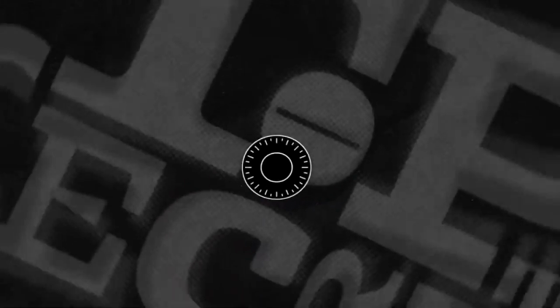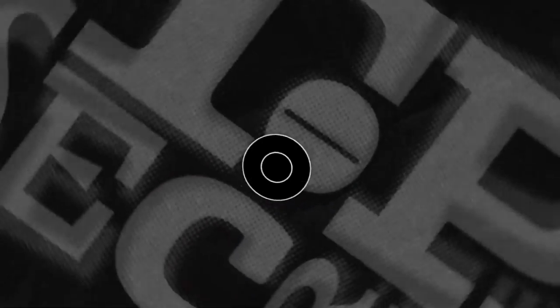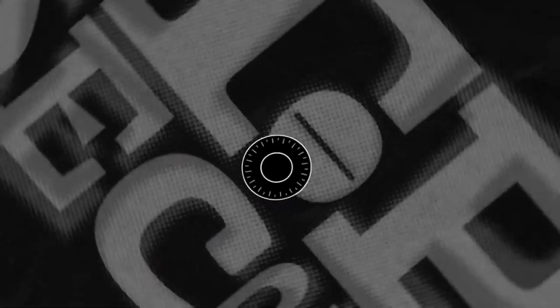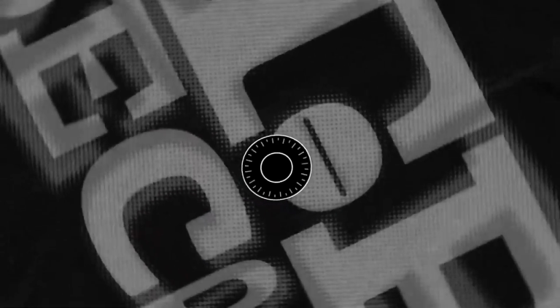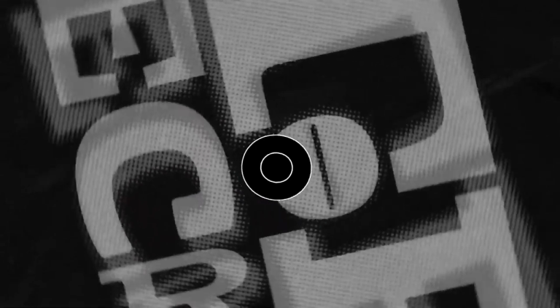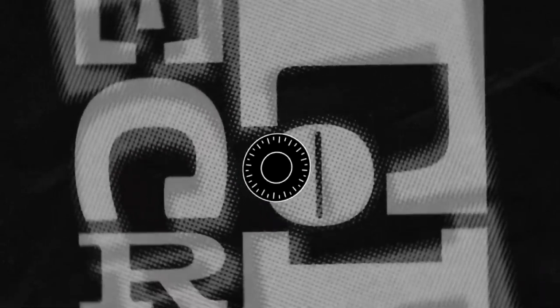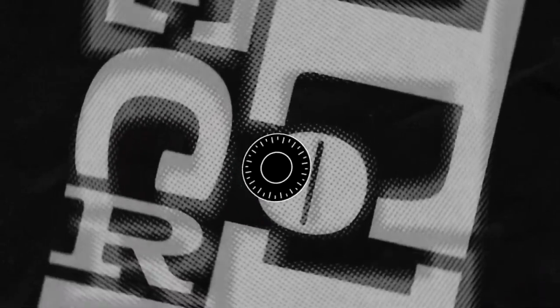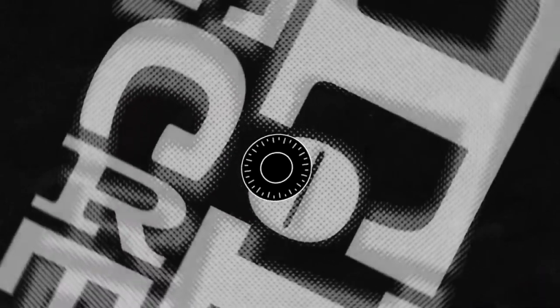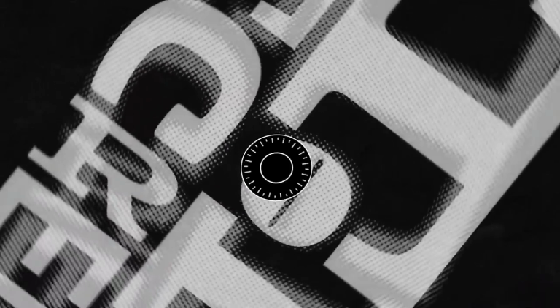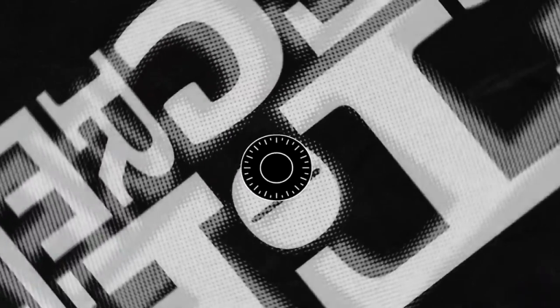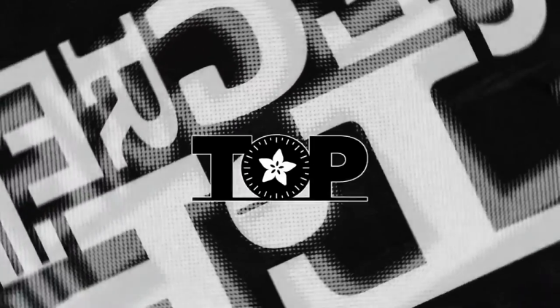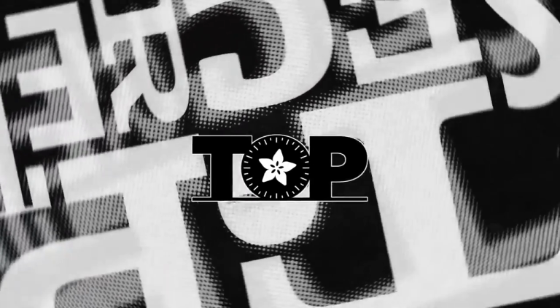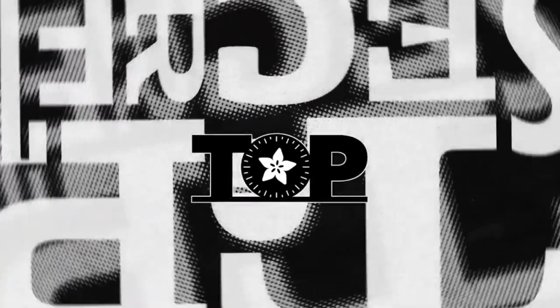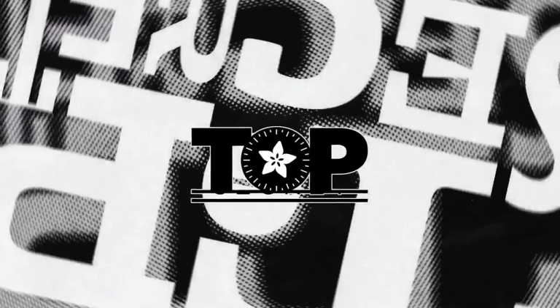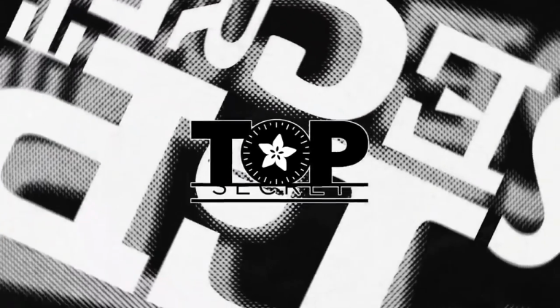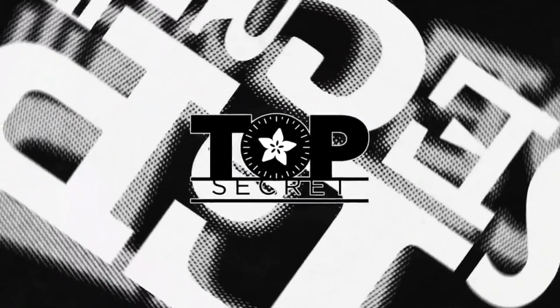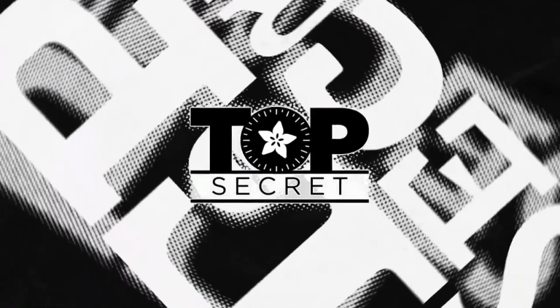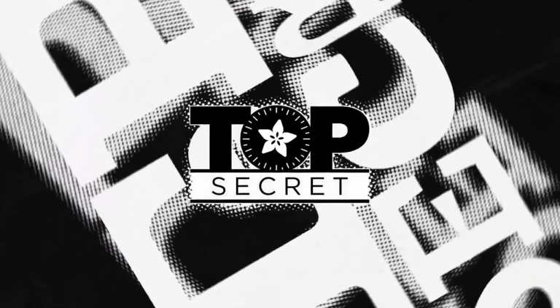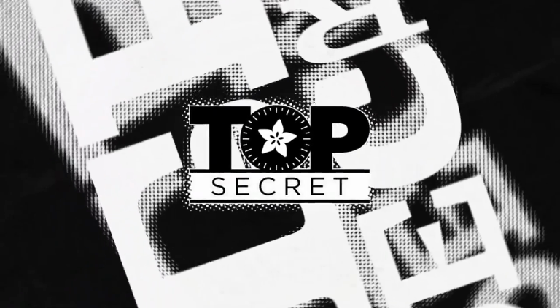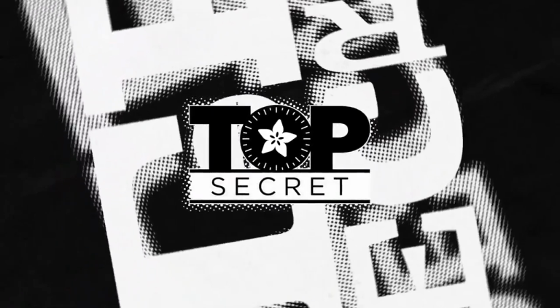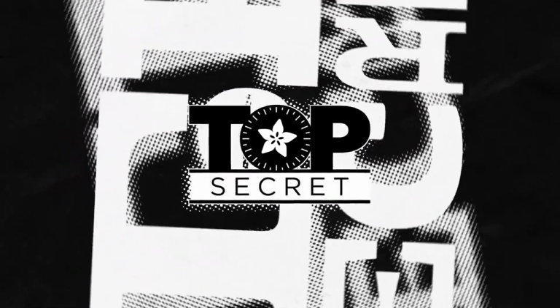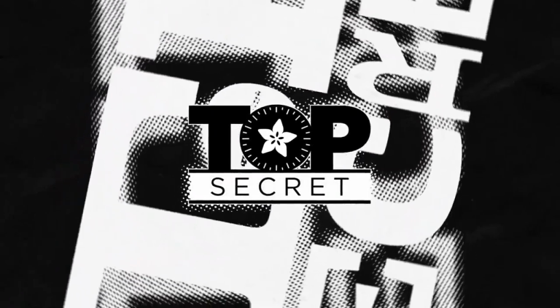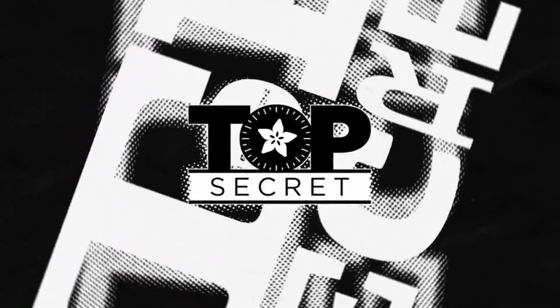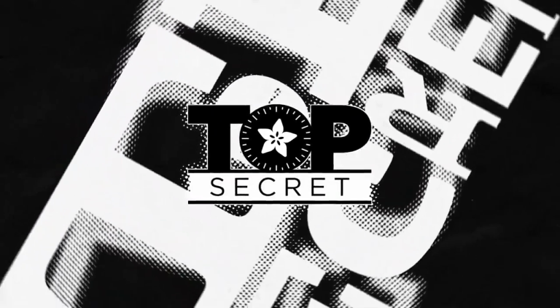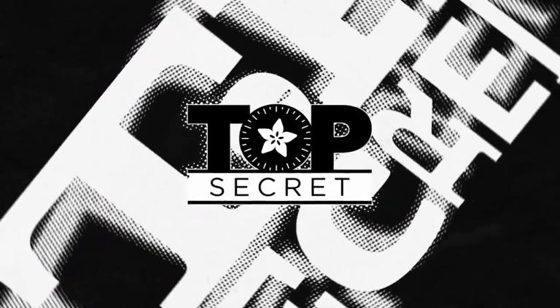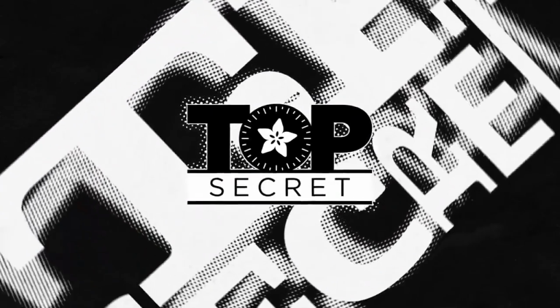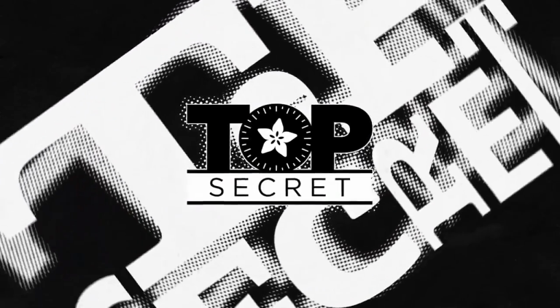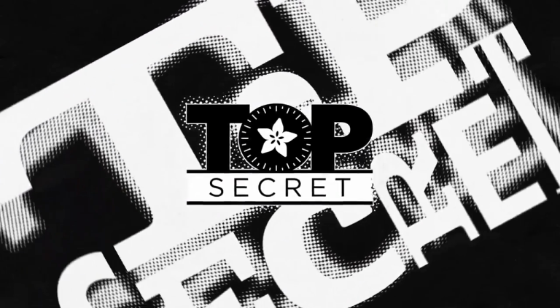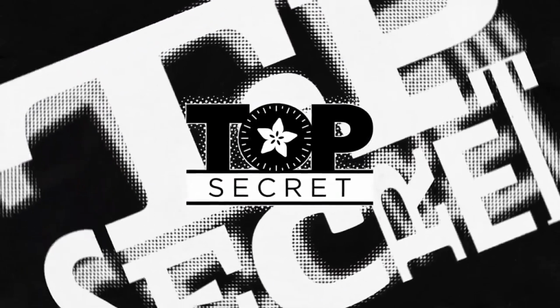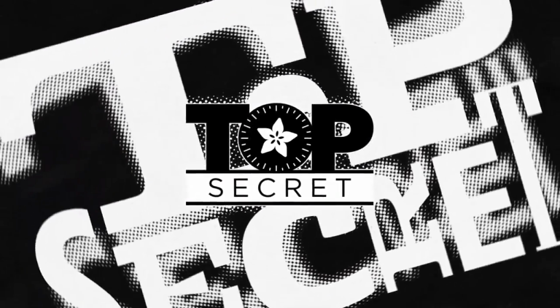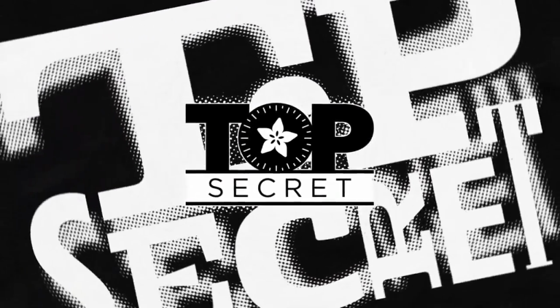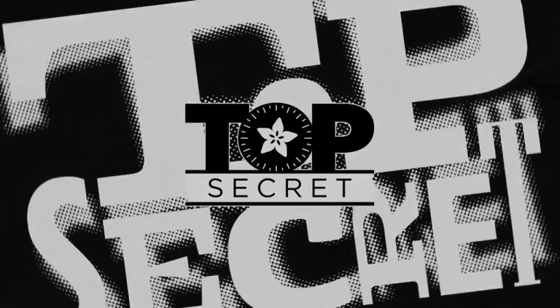And that's Top Secret this week. We've got more next week — we have a backlog of Top Secrets, so you'll see them soon.